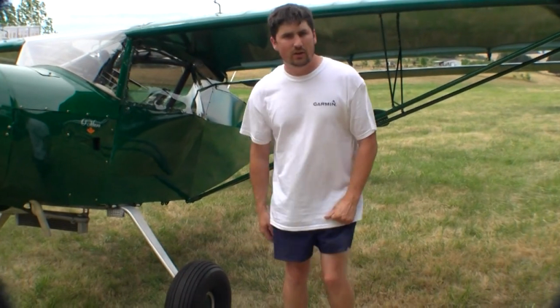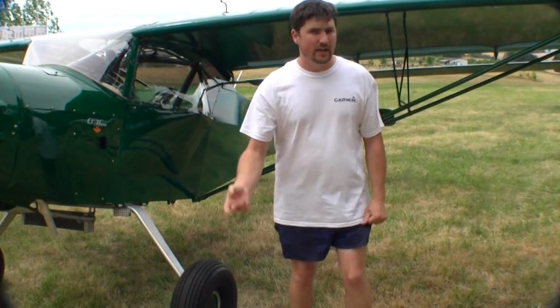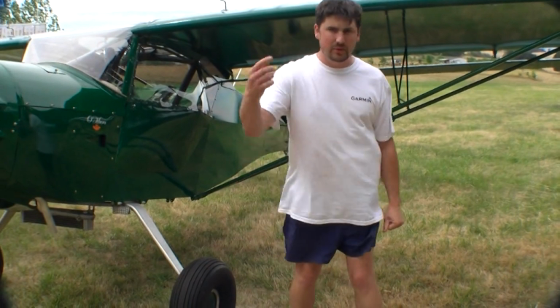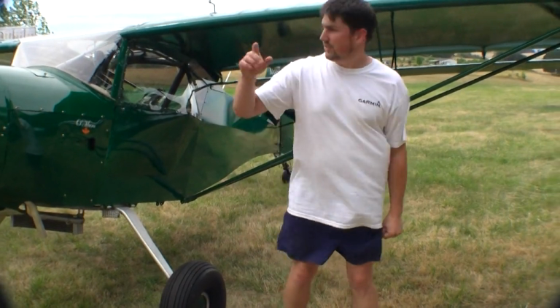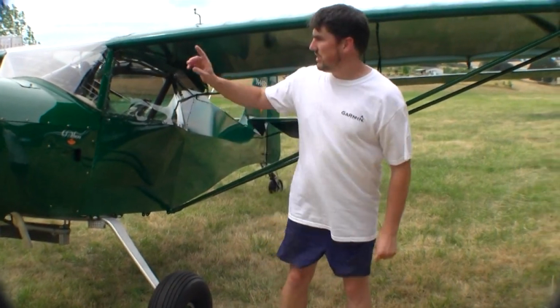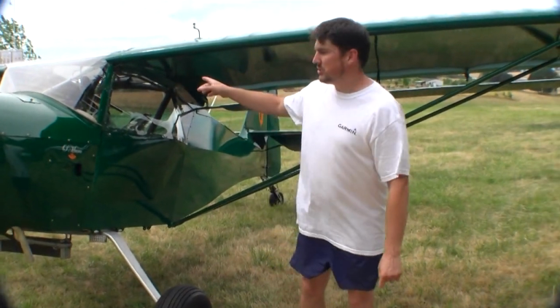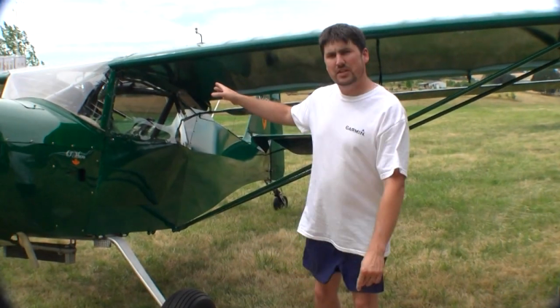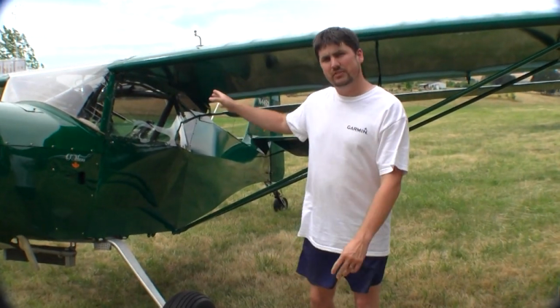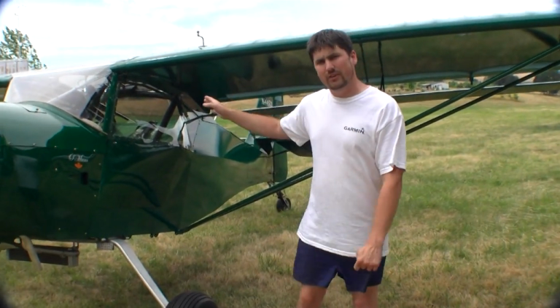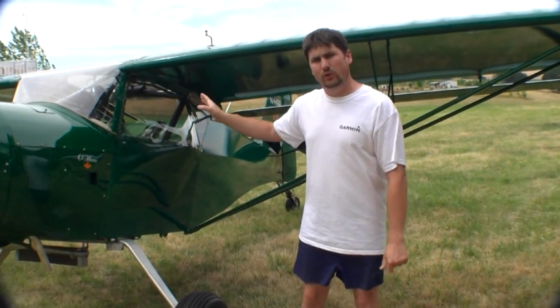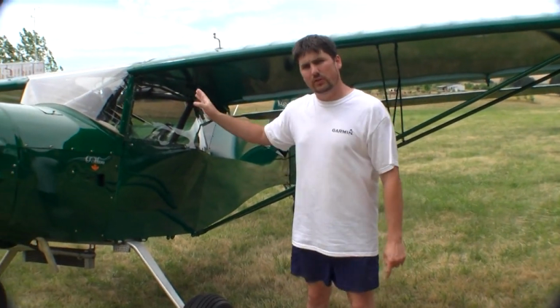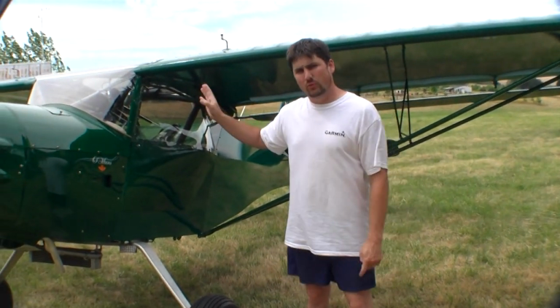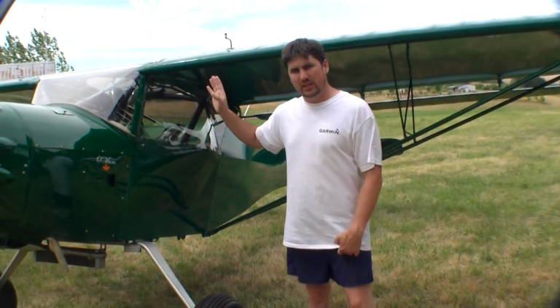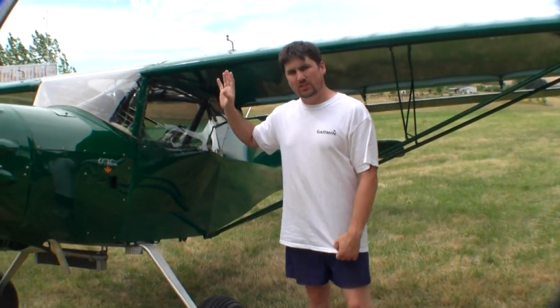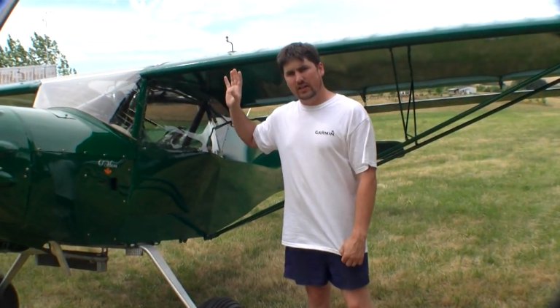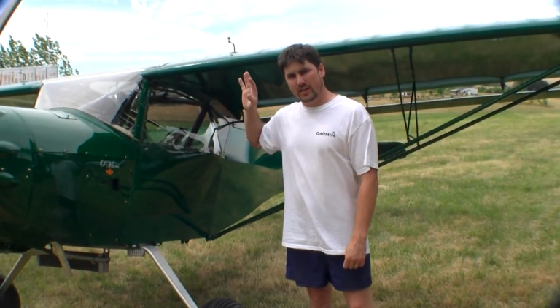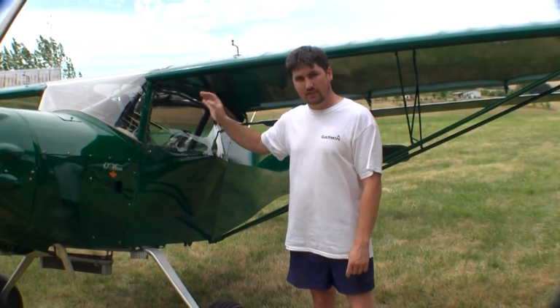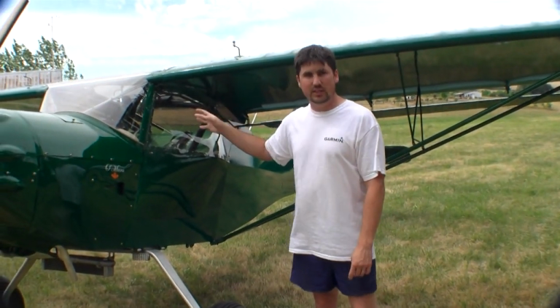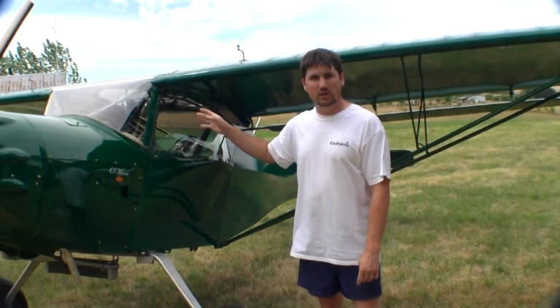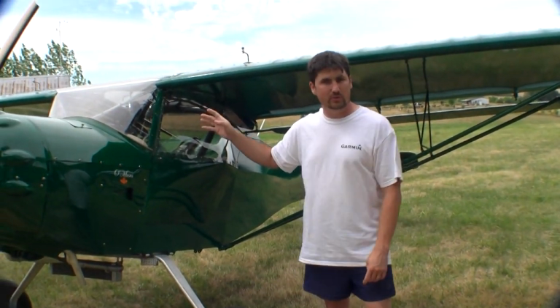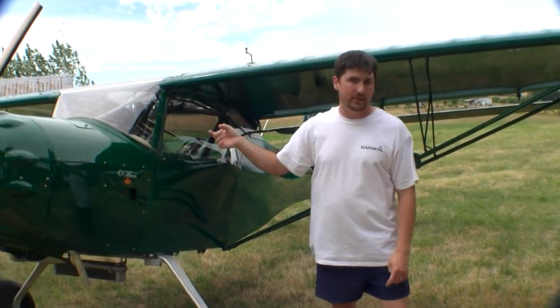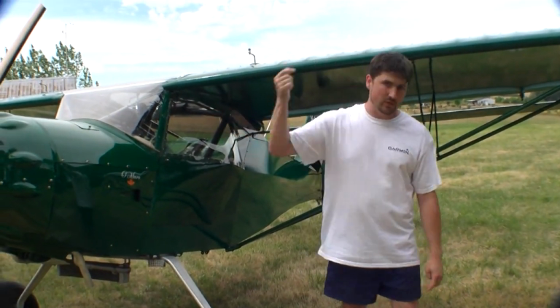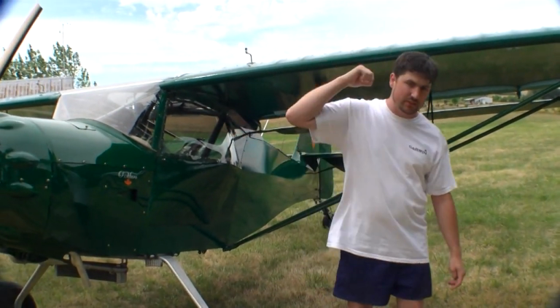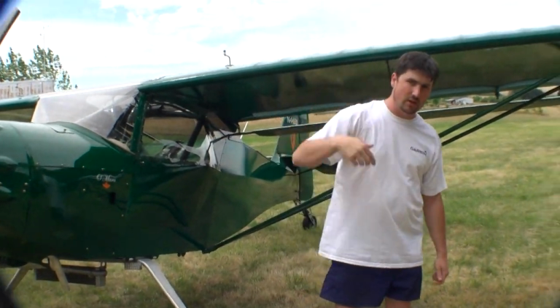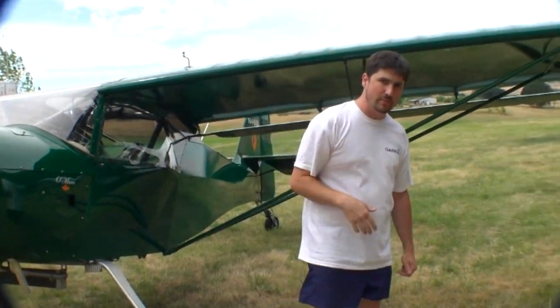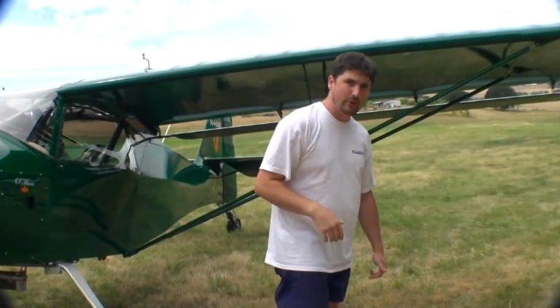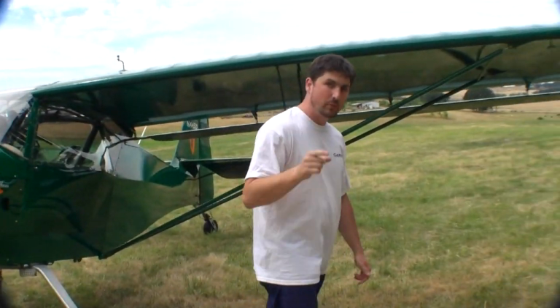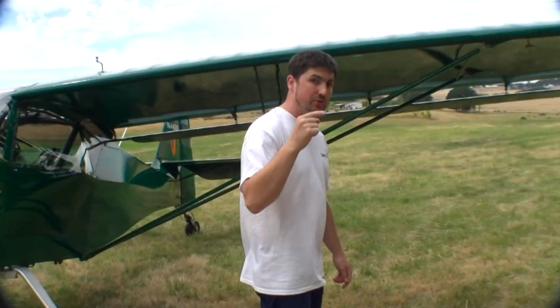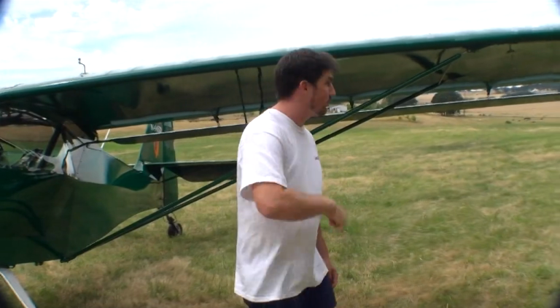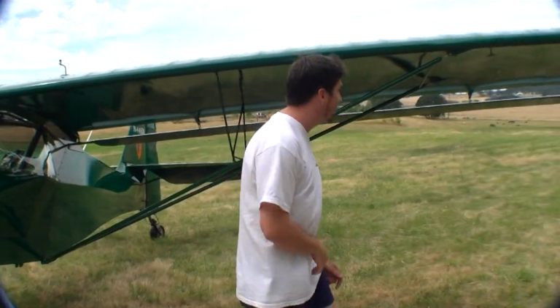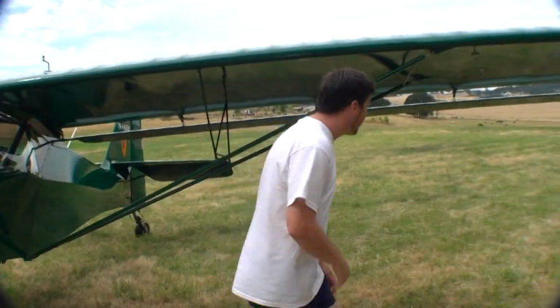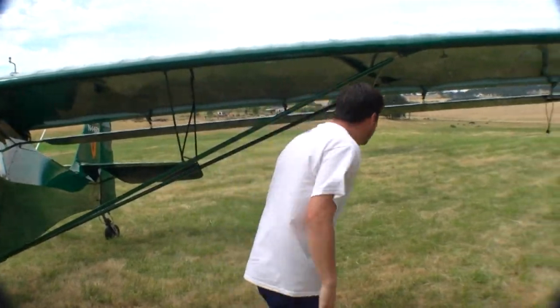I'm going to give a demonstration of how to fold the wings on a KitFox Model 3. Let's start at the back — we've got to pull the turtle deck first.